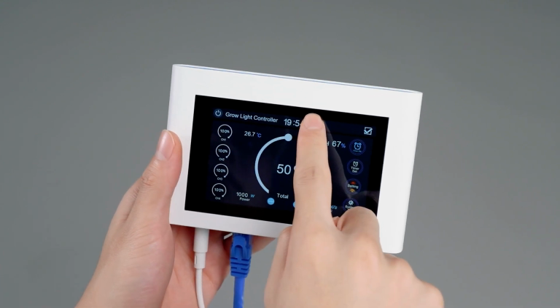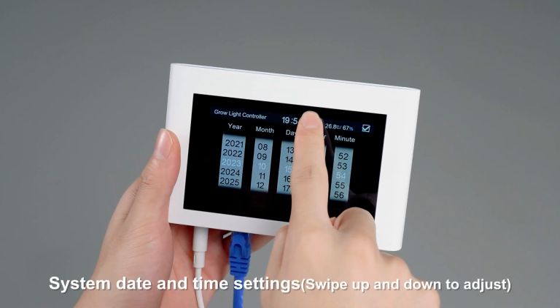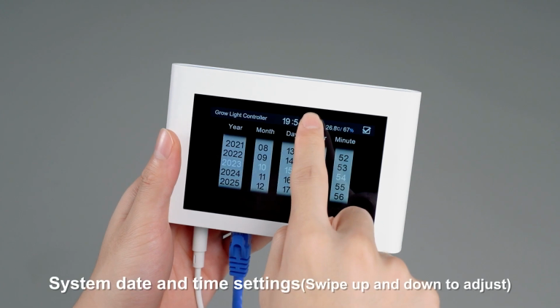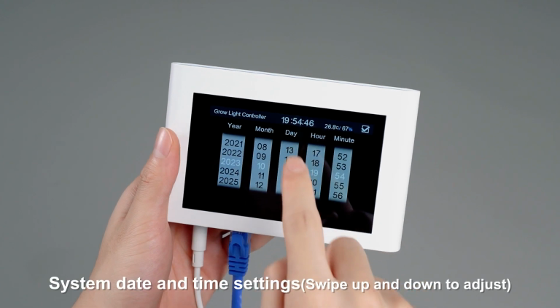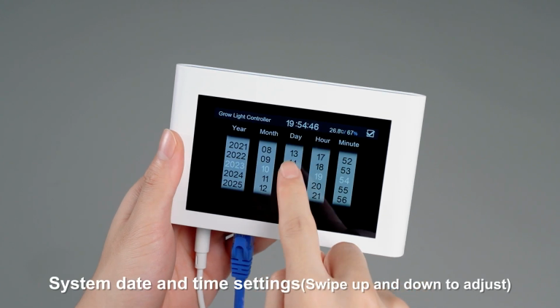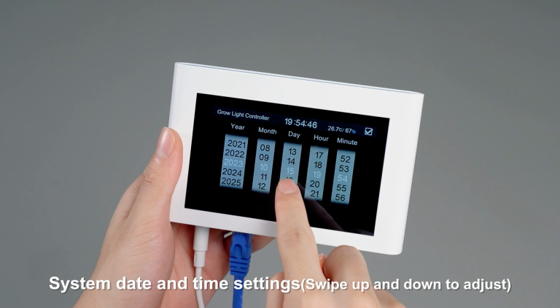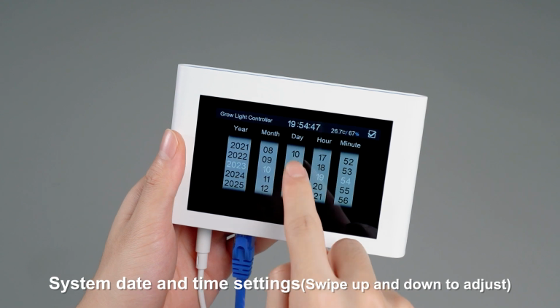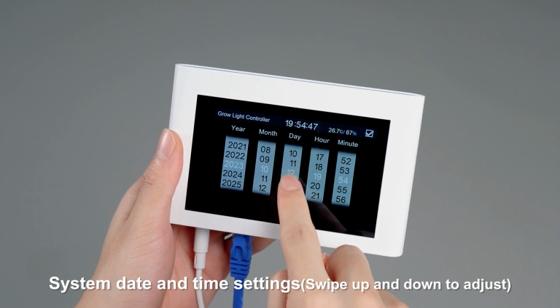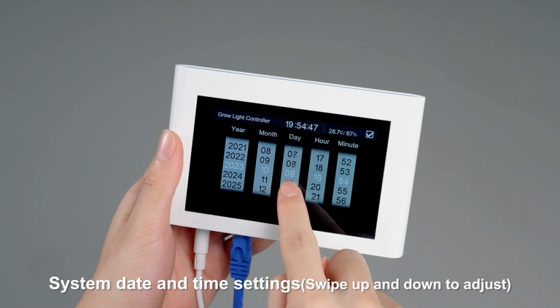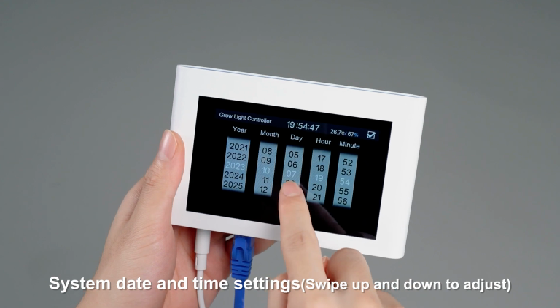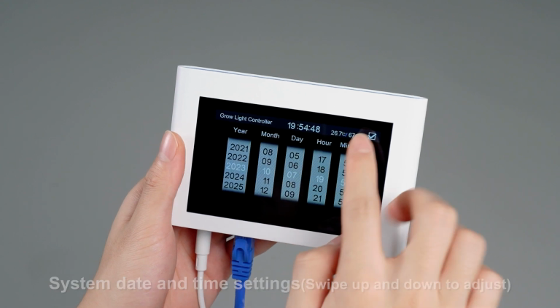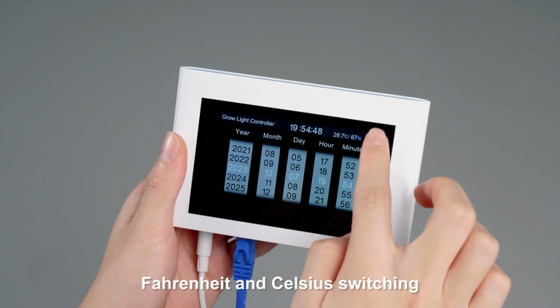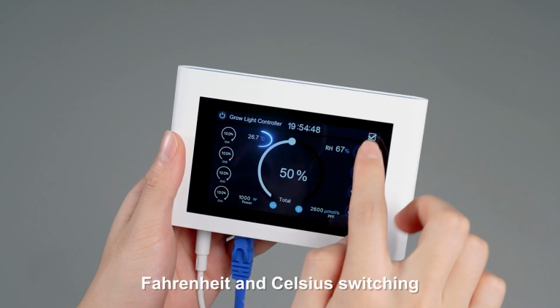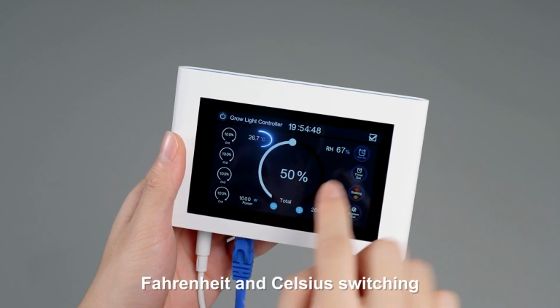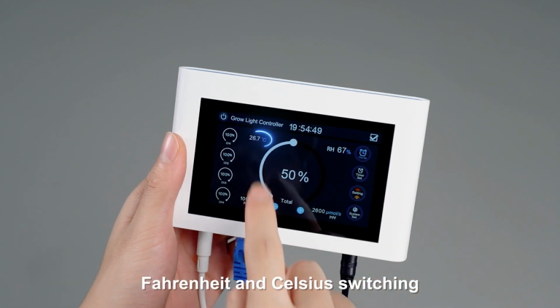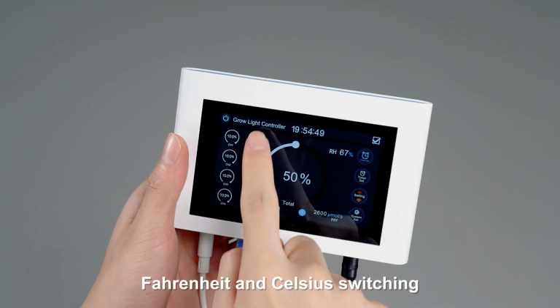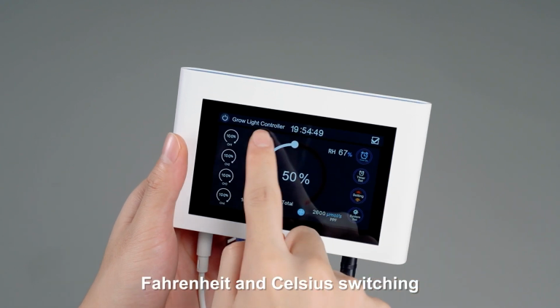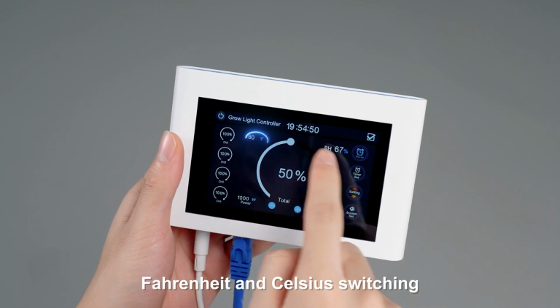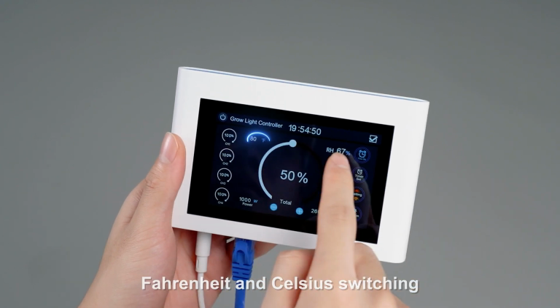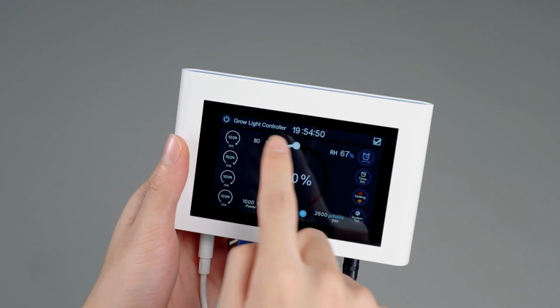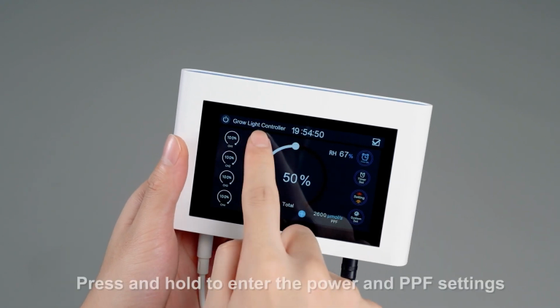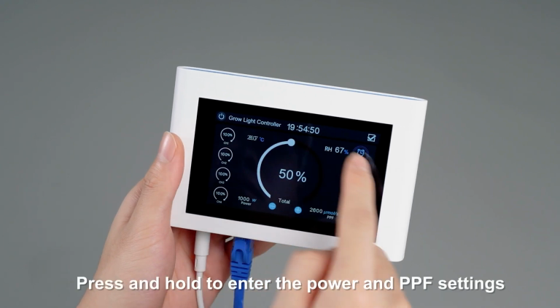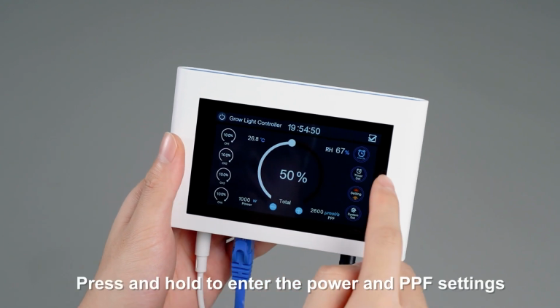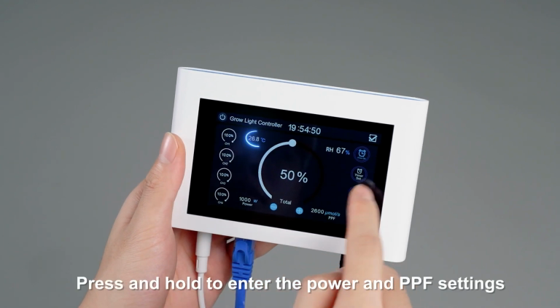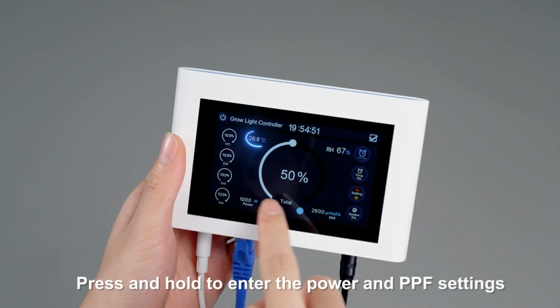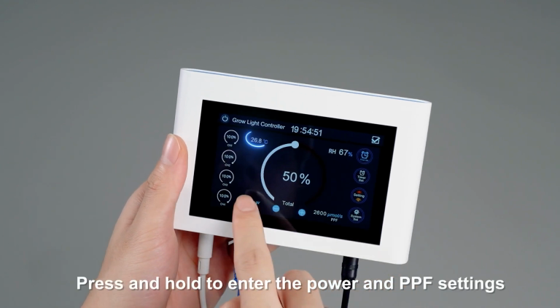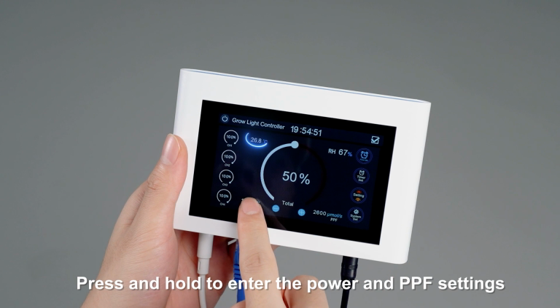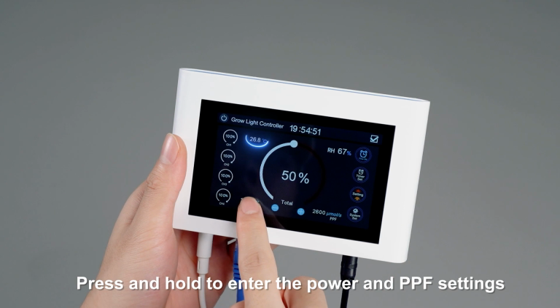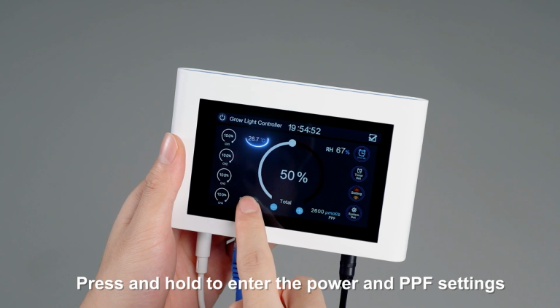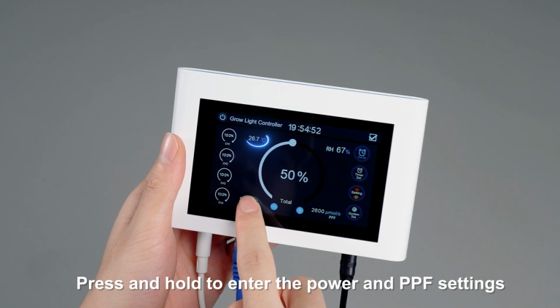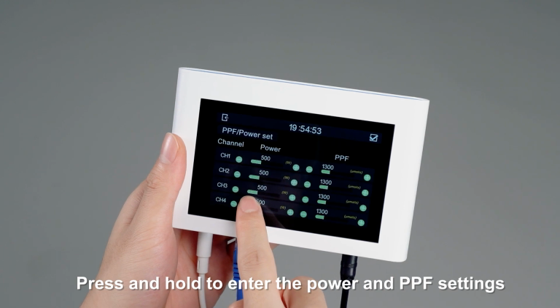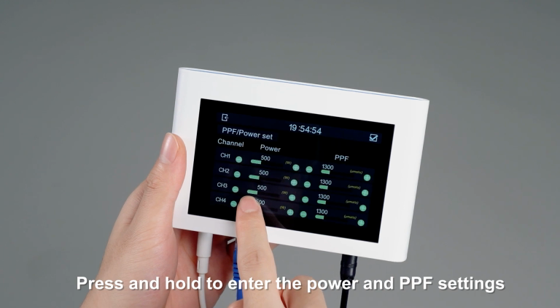Configure the system date and time settings. Switch between Fahrenheit and Celsius as needed. Press and hold to enter the power and PPF settings.